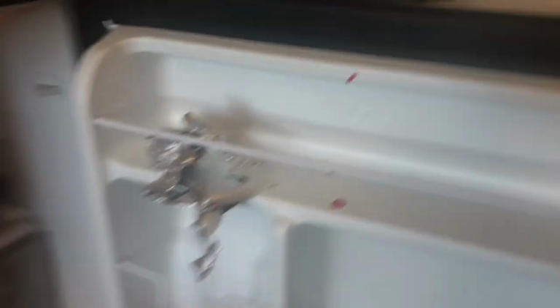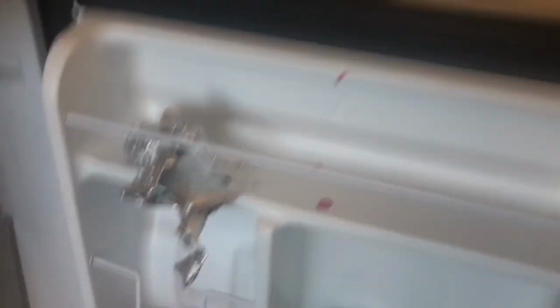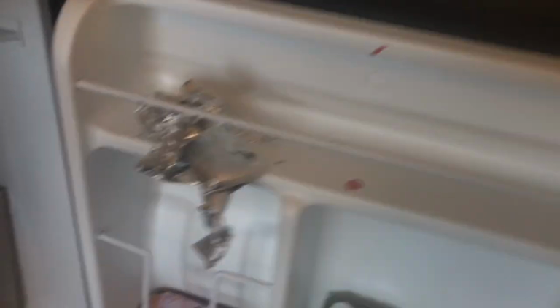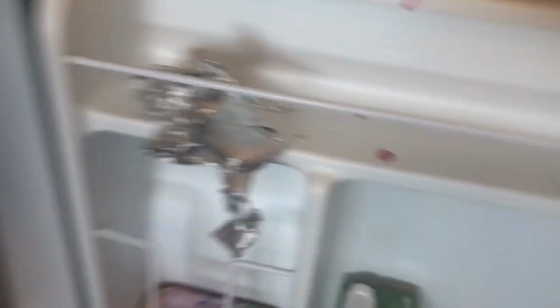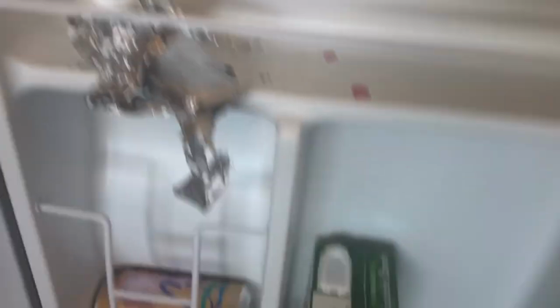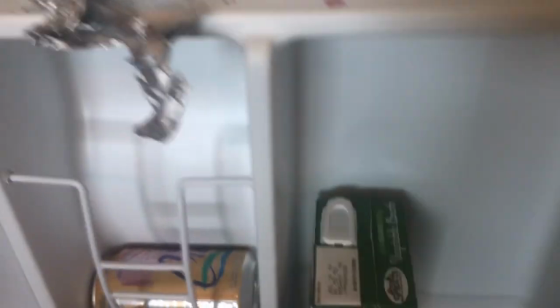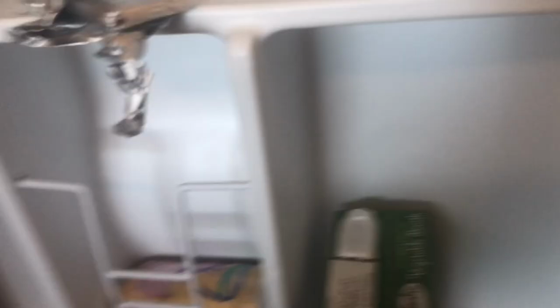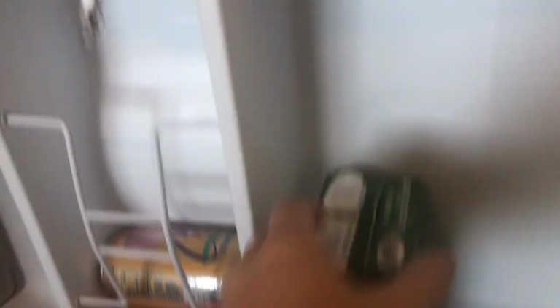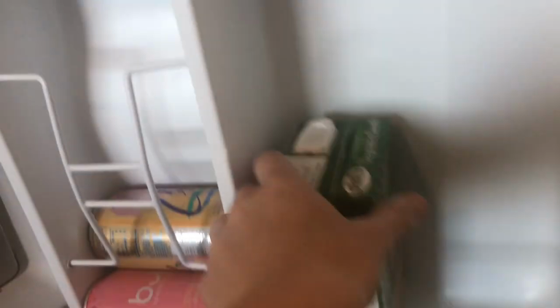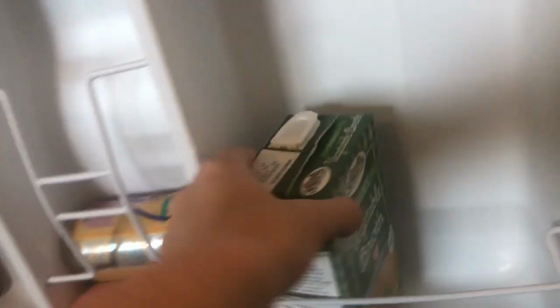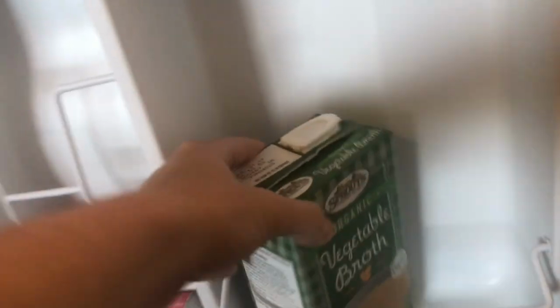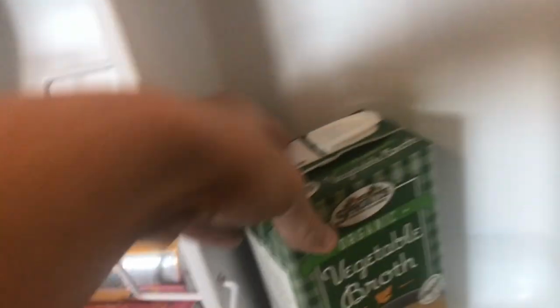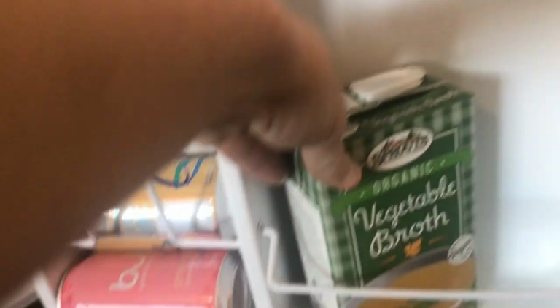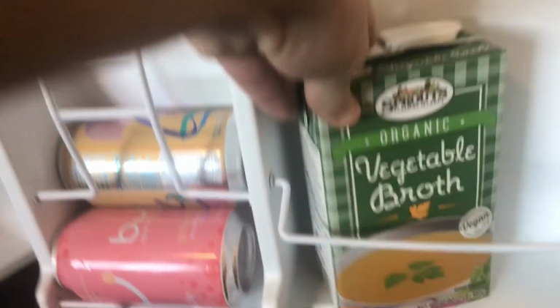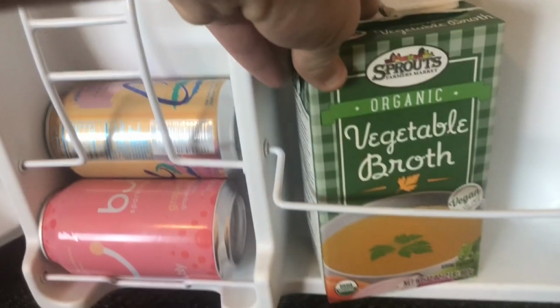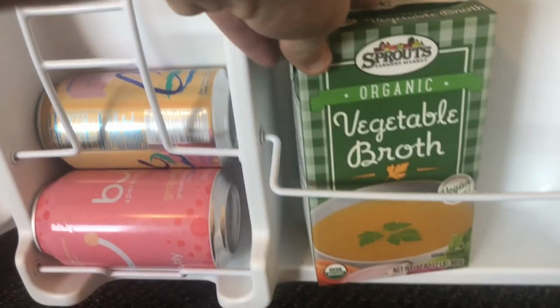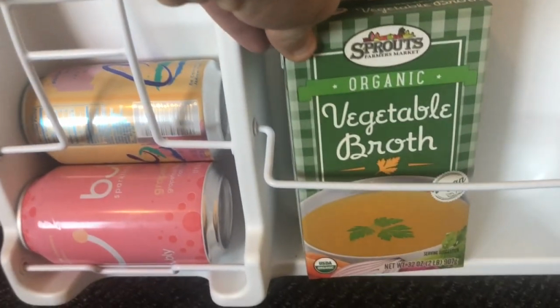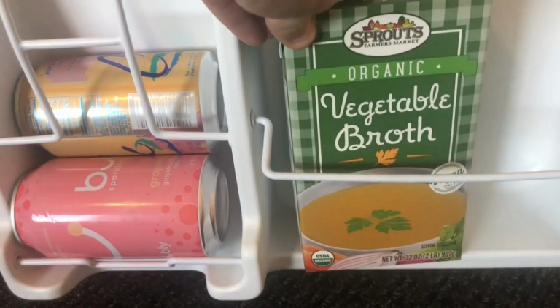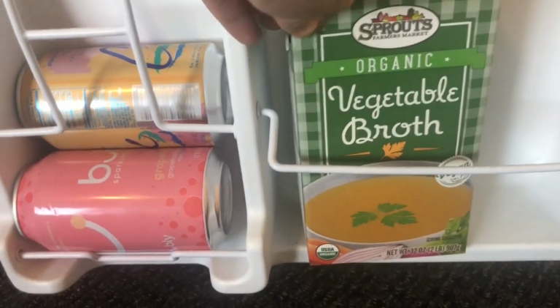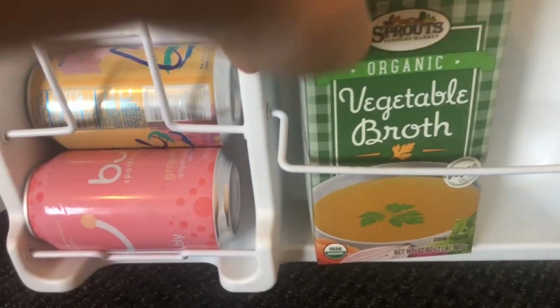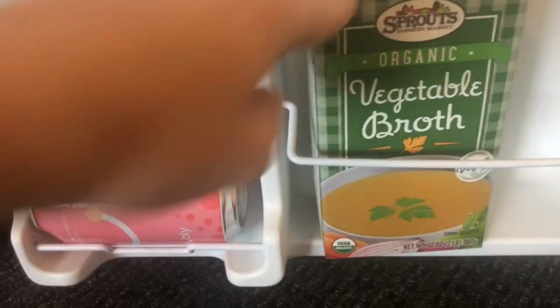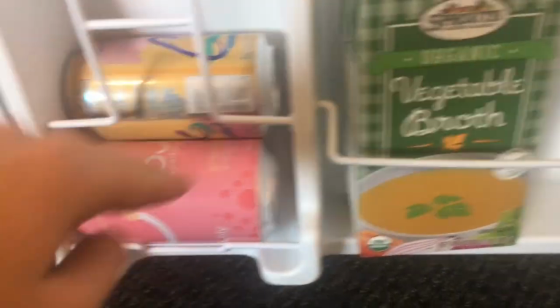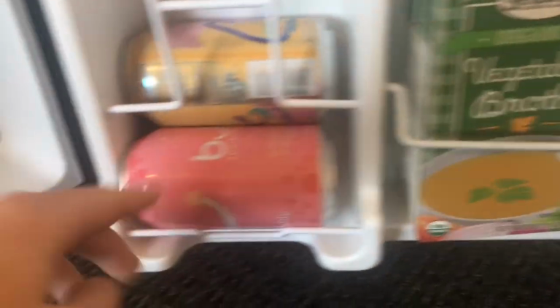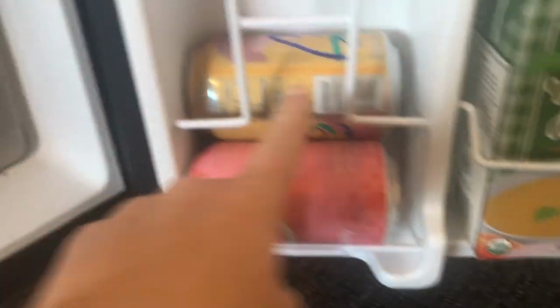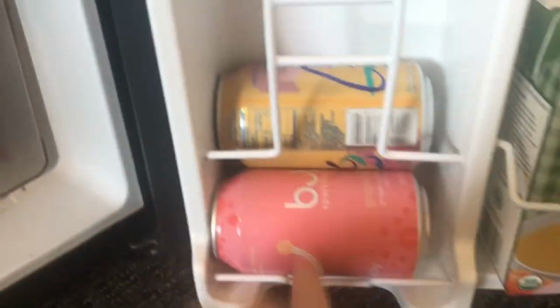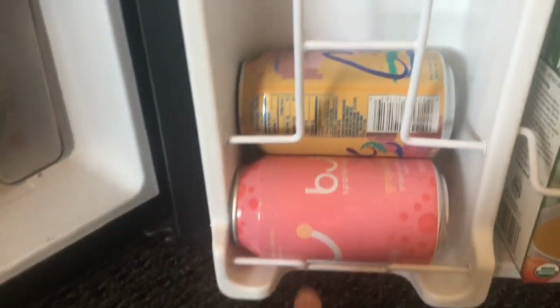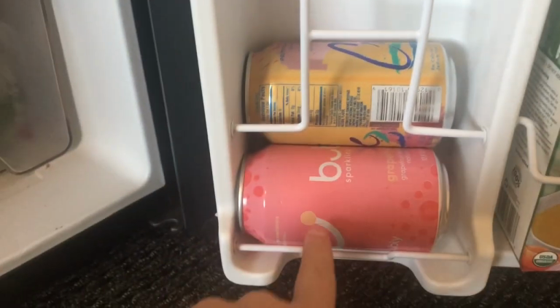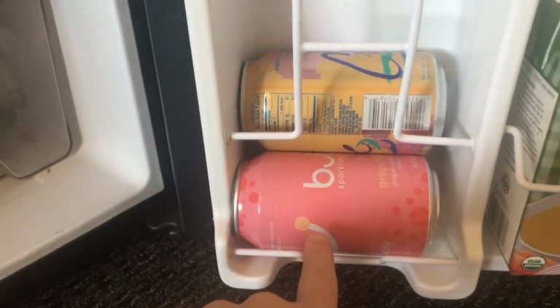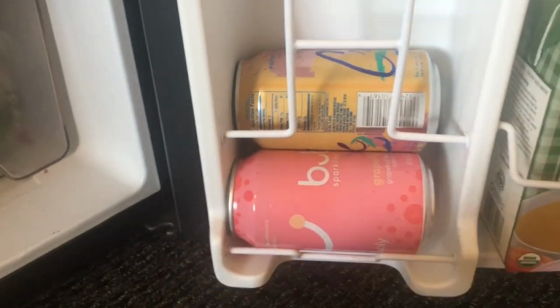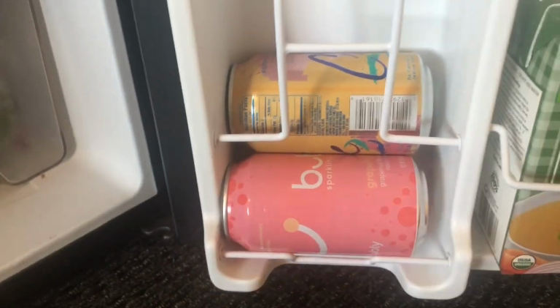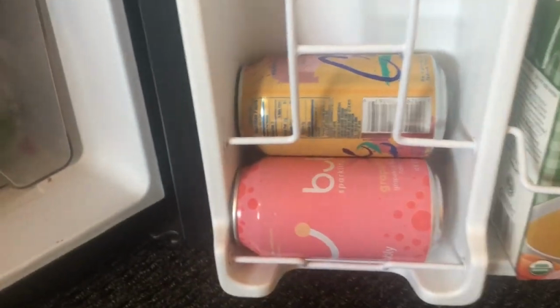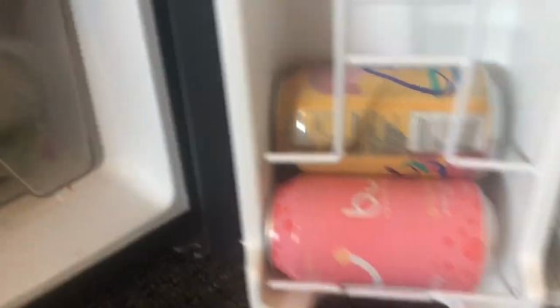And then the door — this is my roommate's stuff — there's vegetable broth, LaCroix, and bubbly.